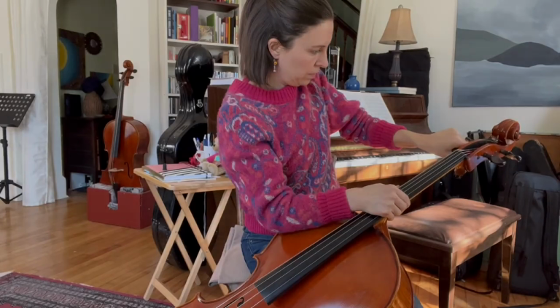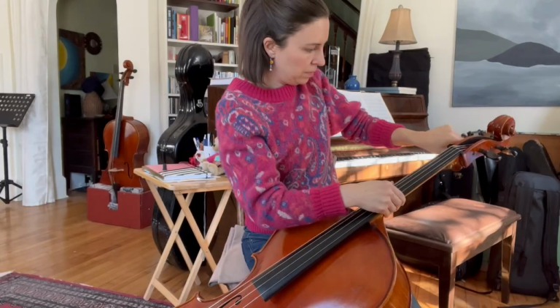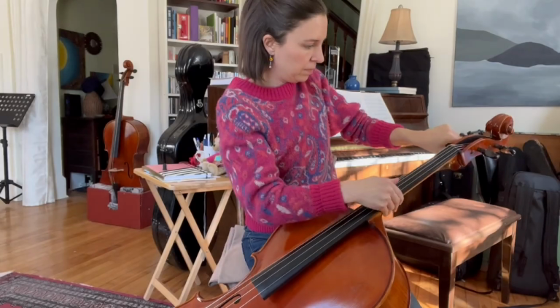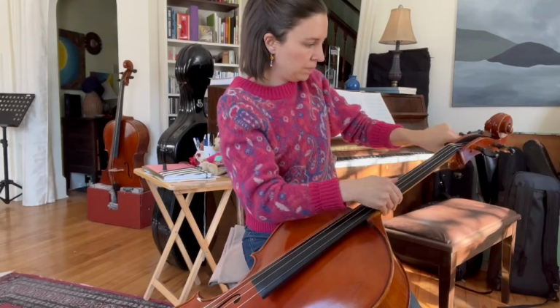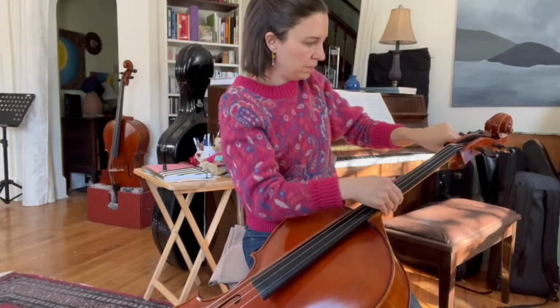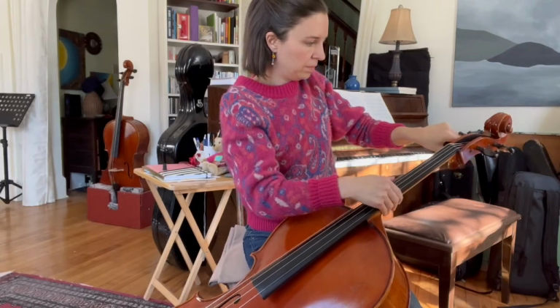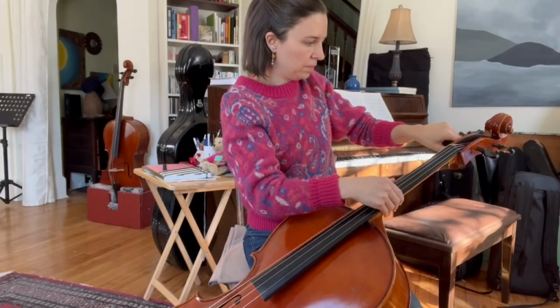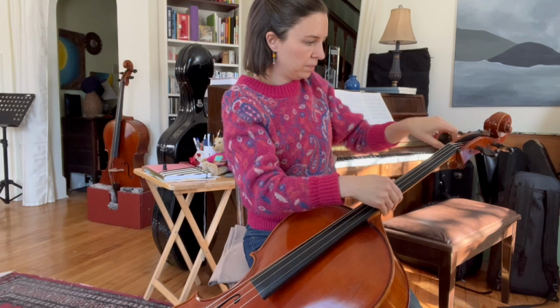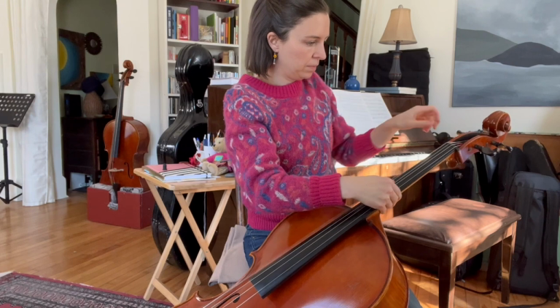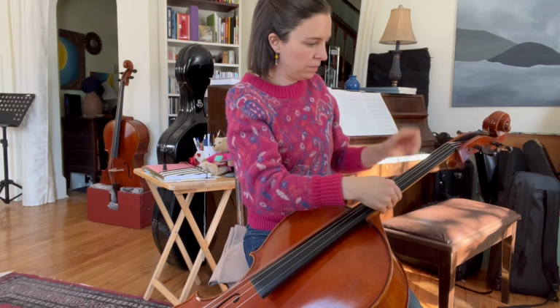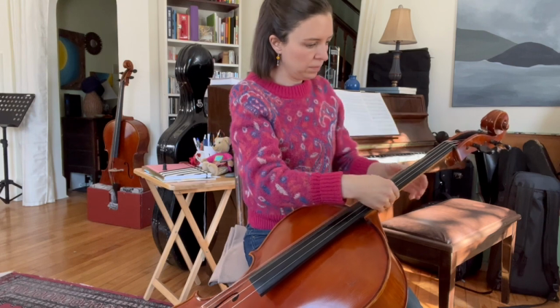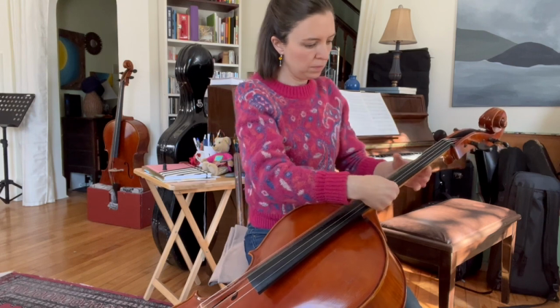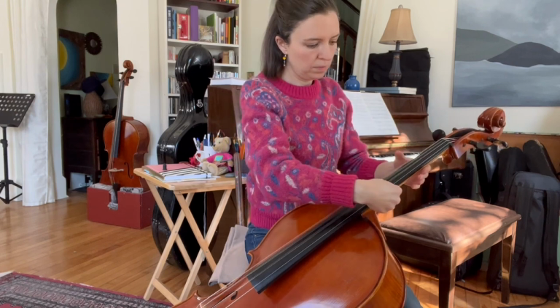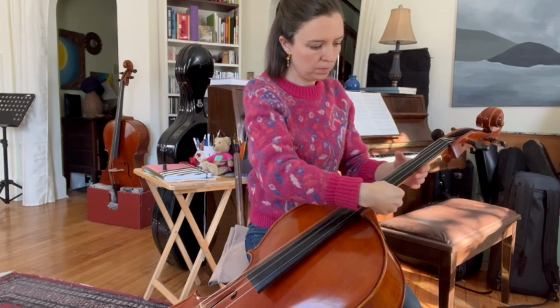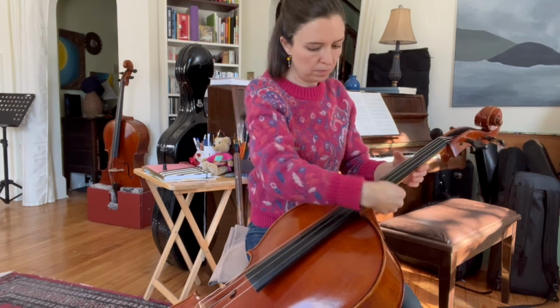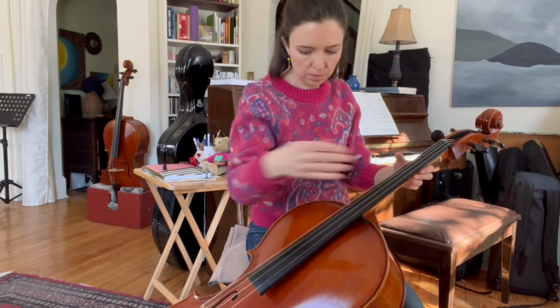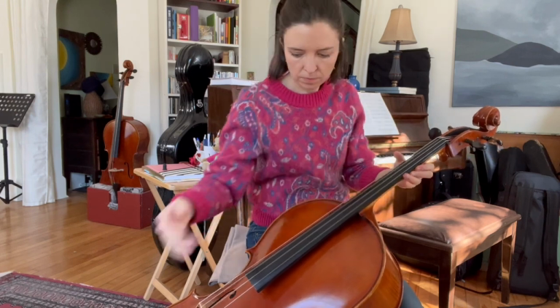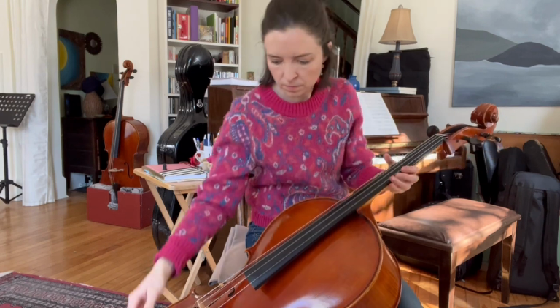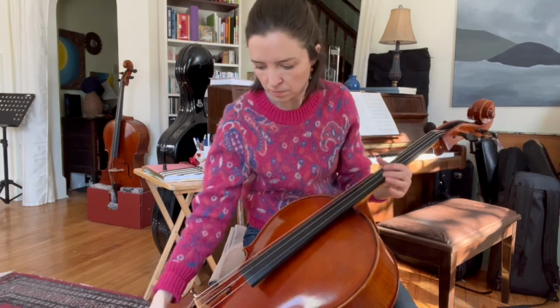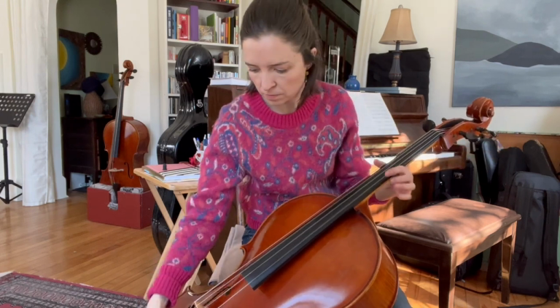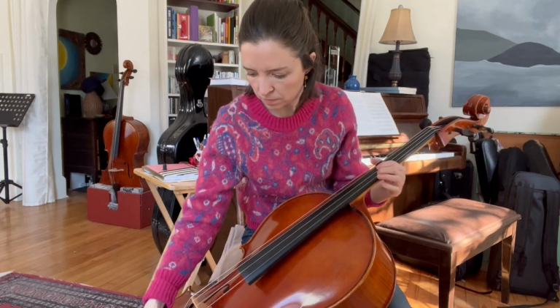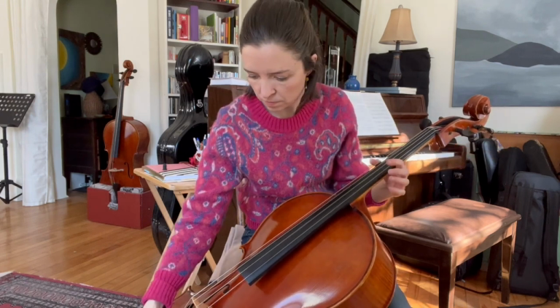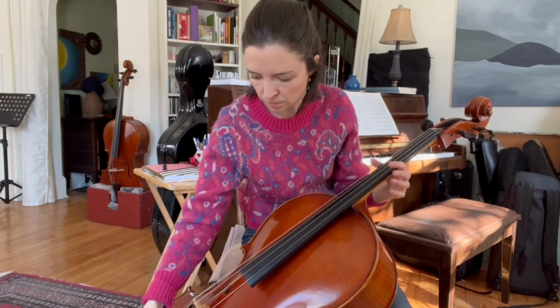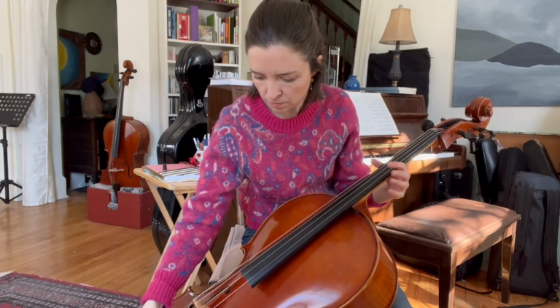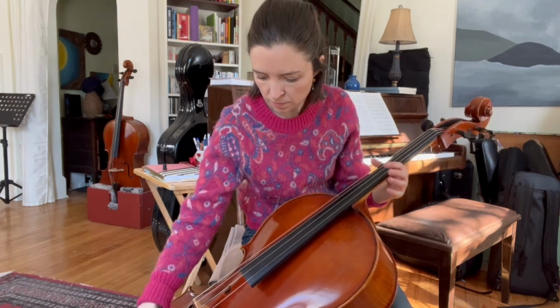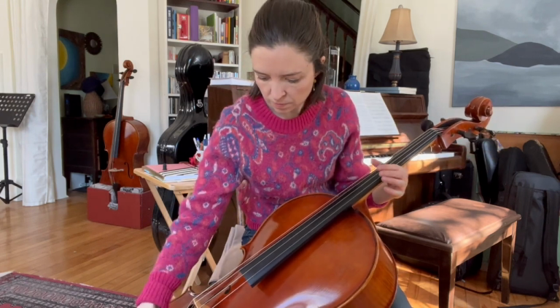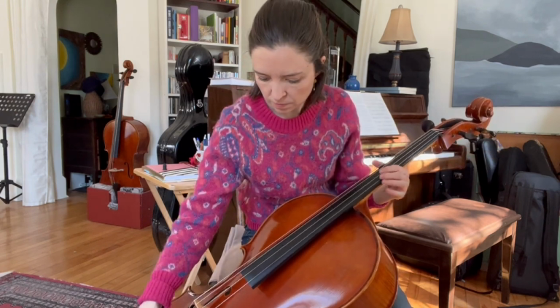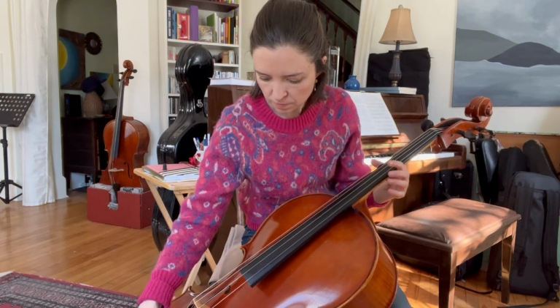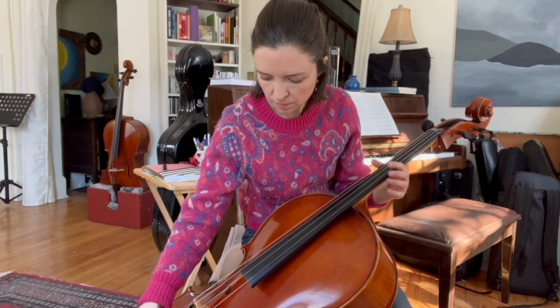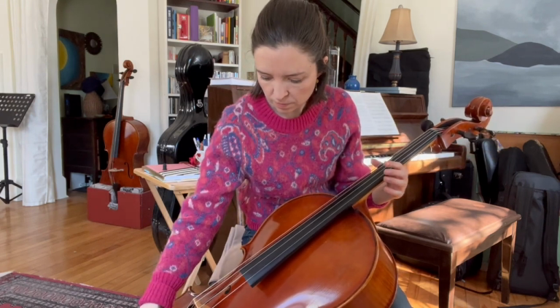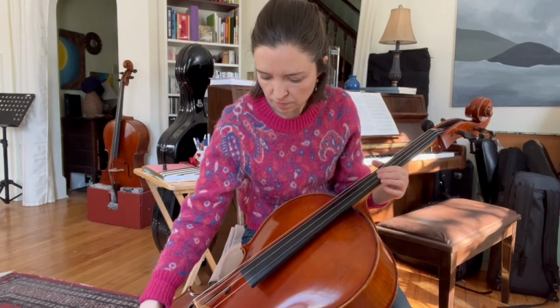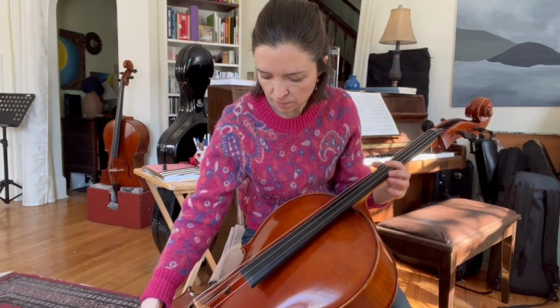That piece is awesome. But now that that's over, let's move on to Bach's 5th Suite, which has modified tuning as well.